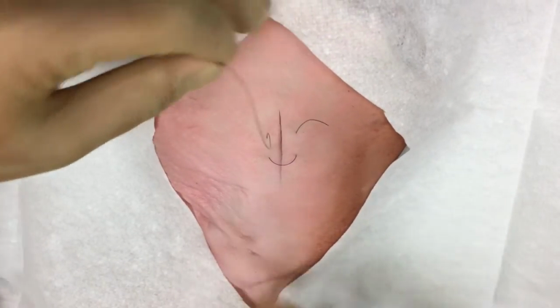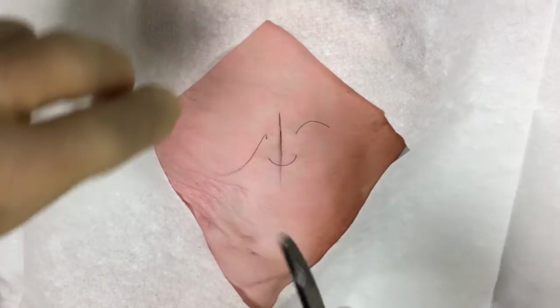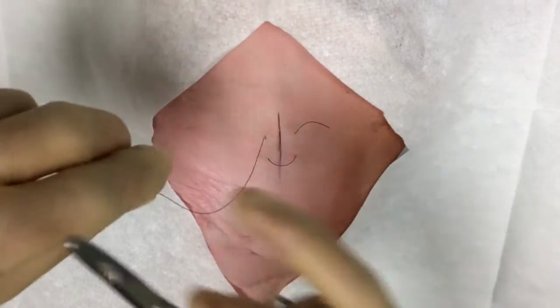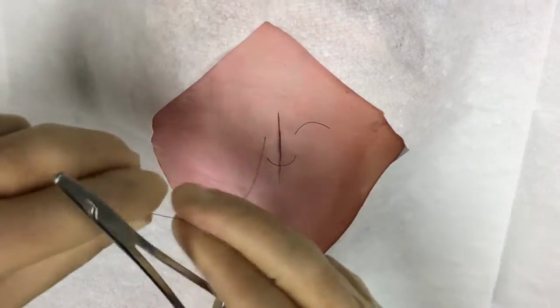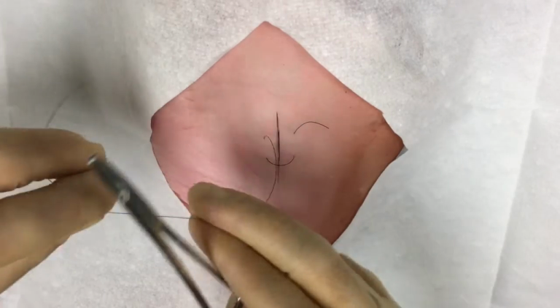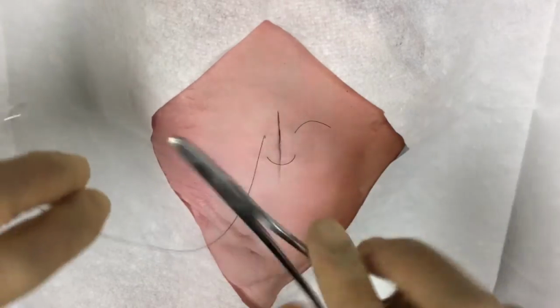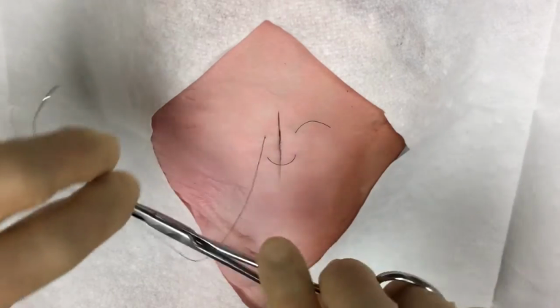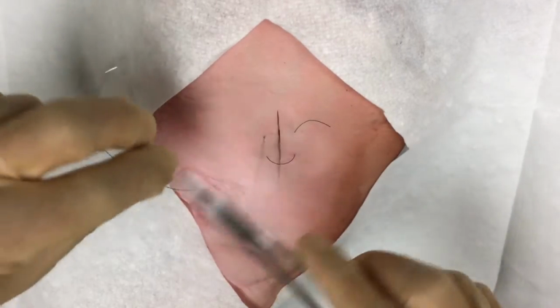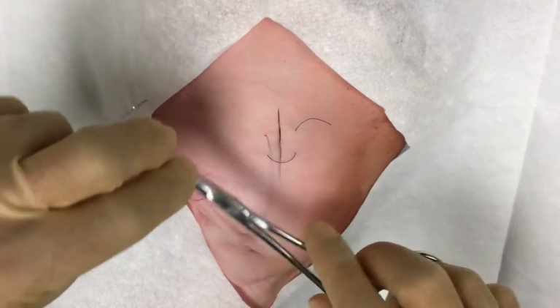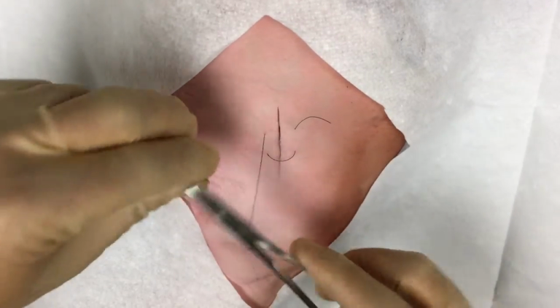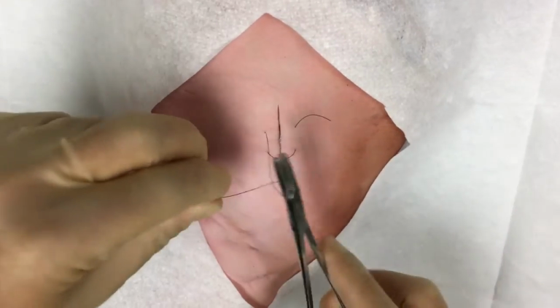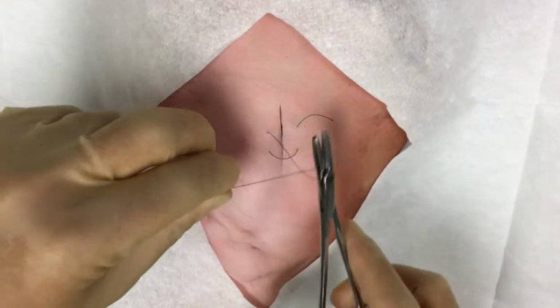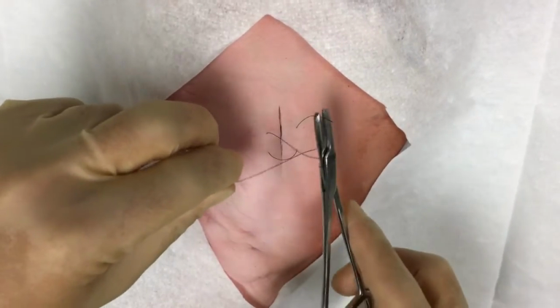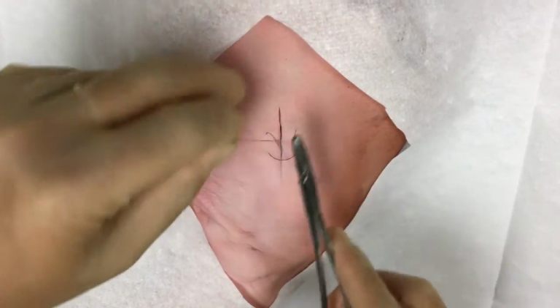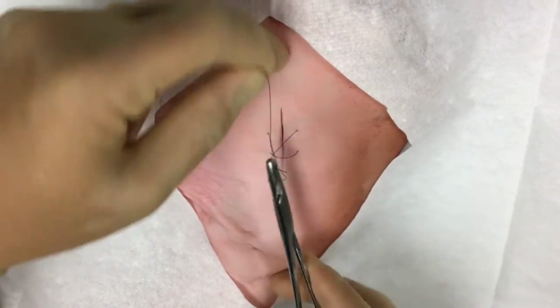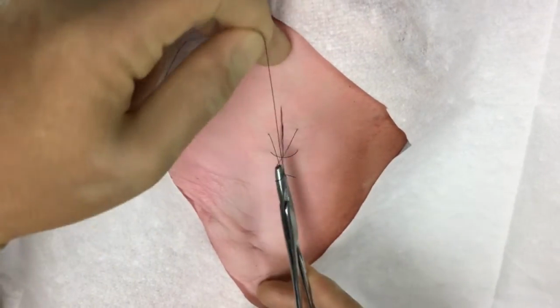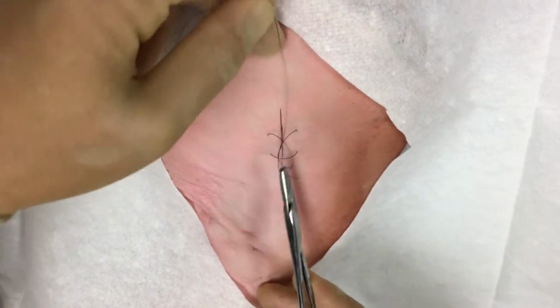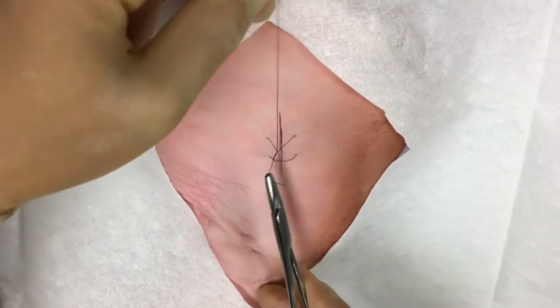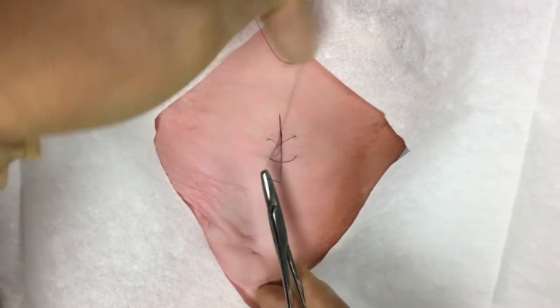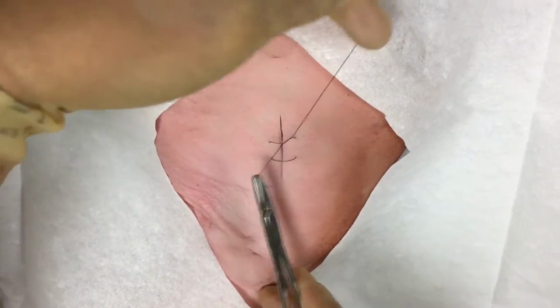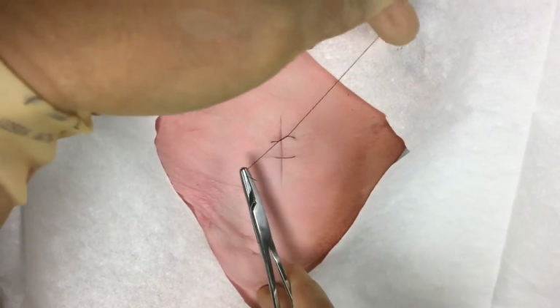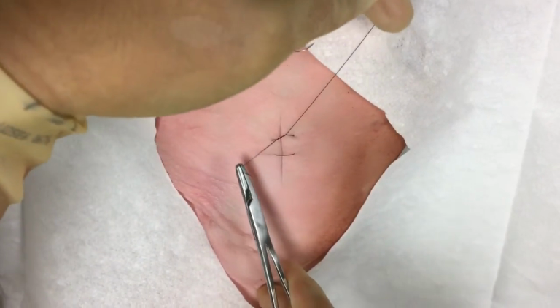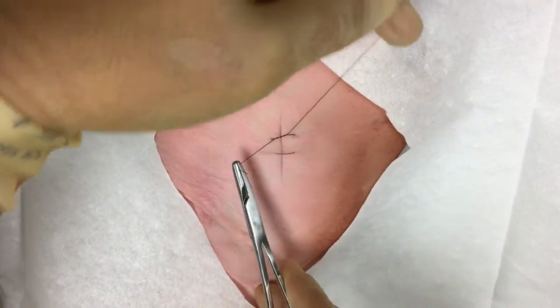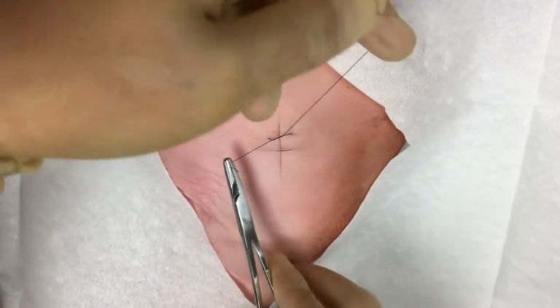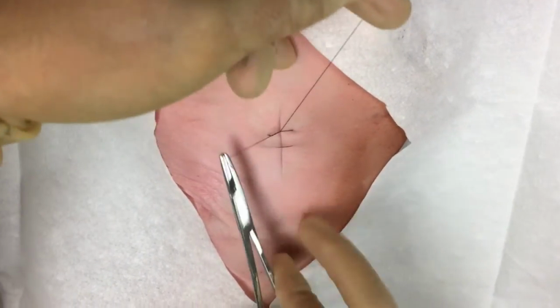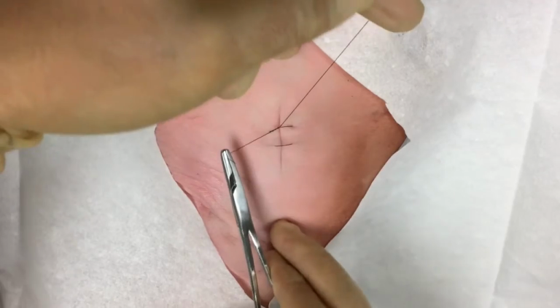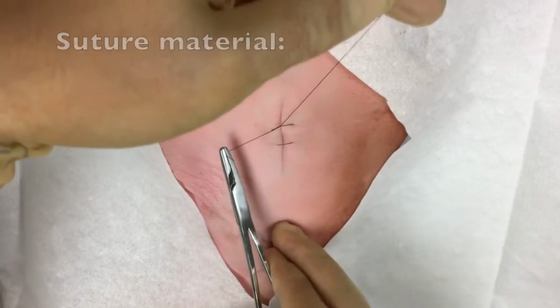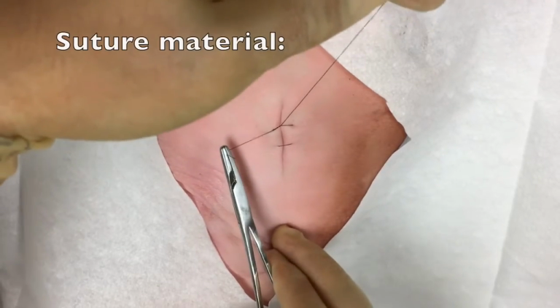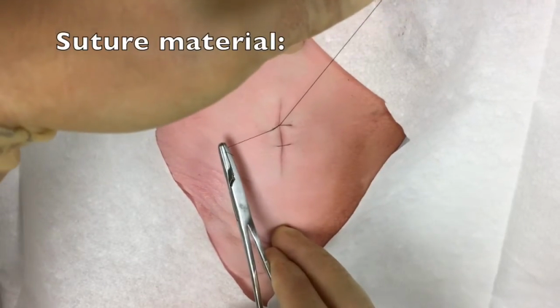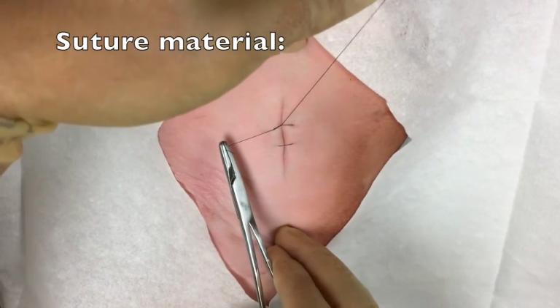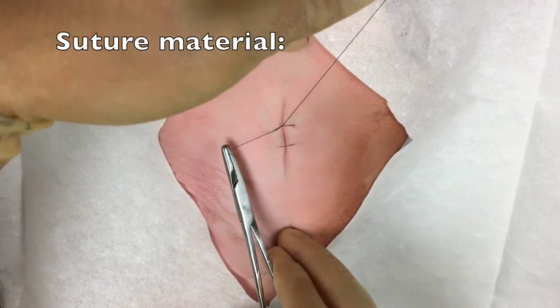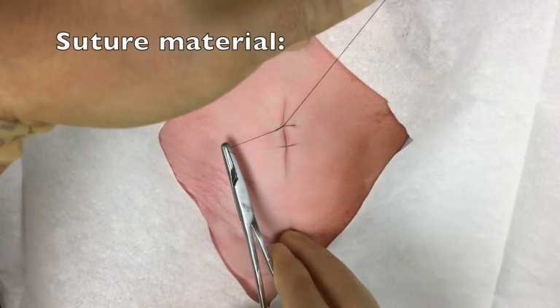The suture is then tied off in the typical fashion using either an instrument tie or a one-handed or two-handed surgeon's knot.